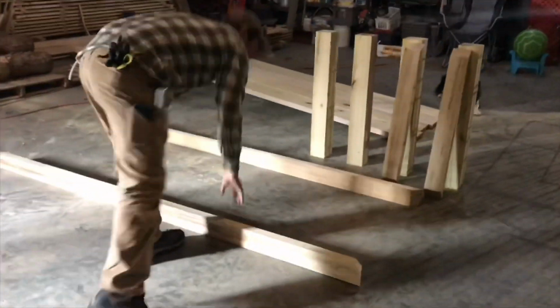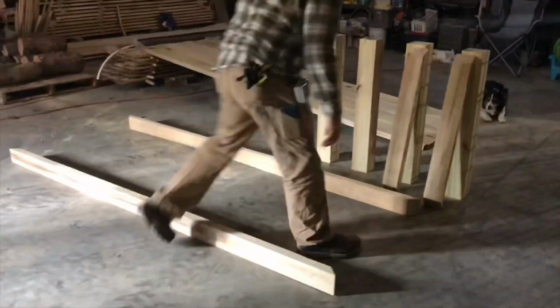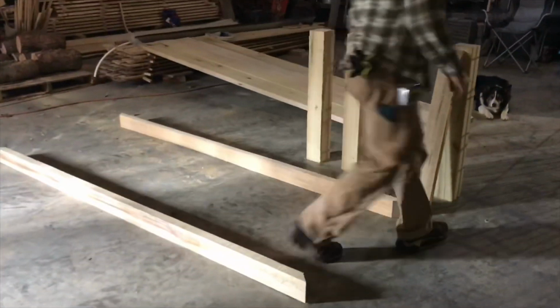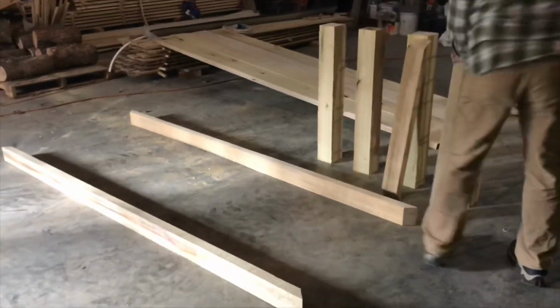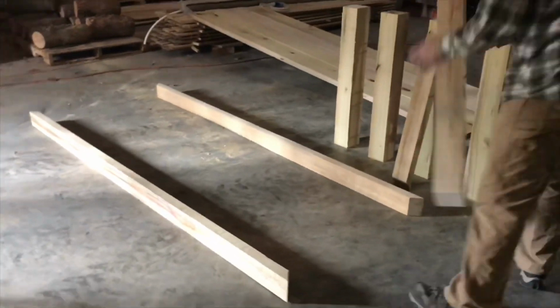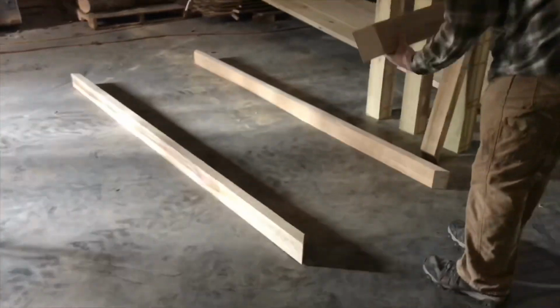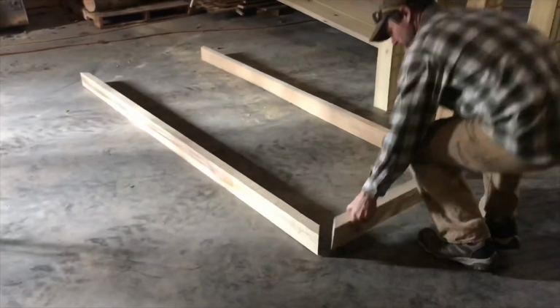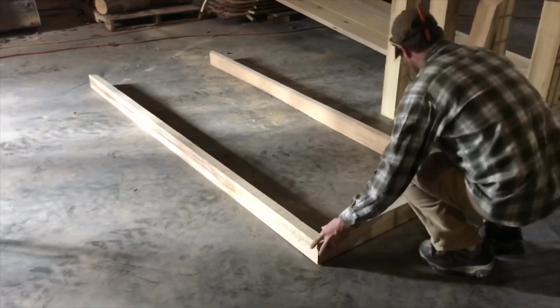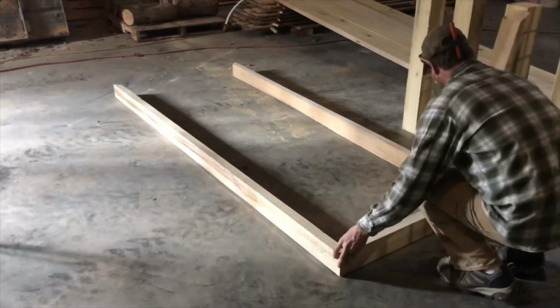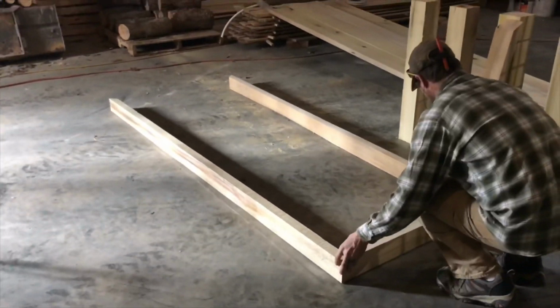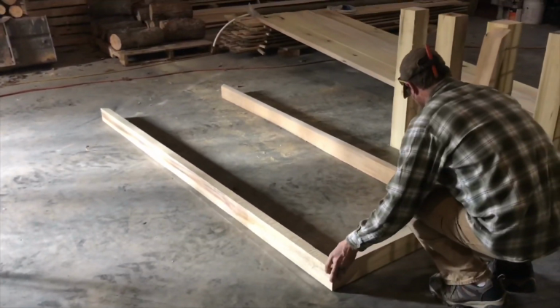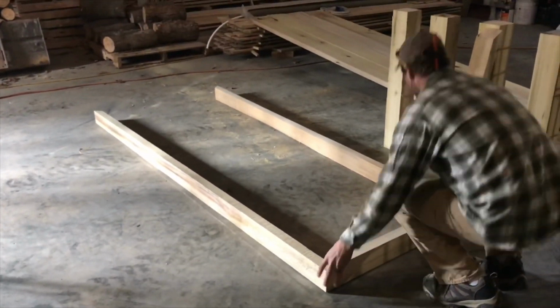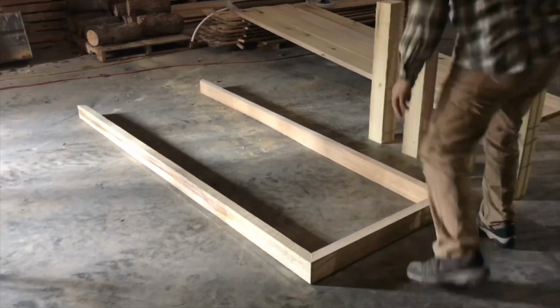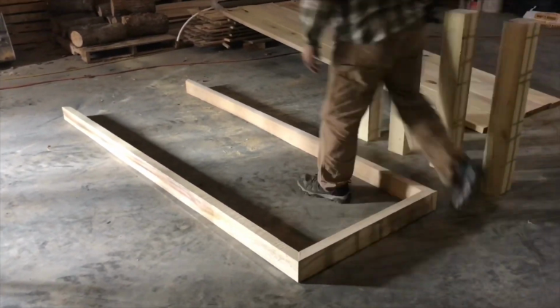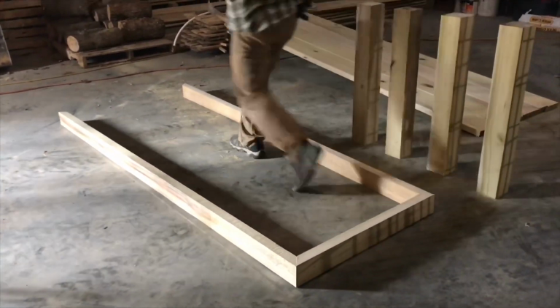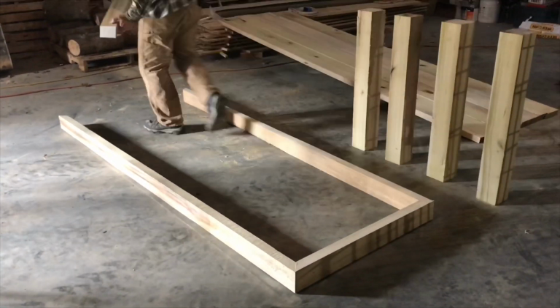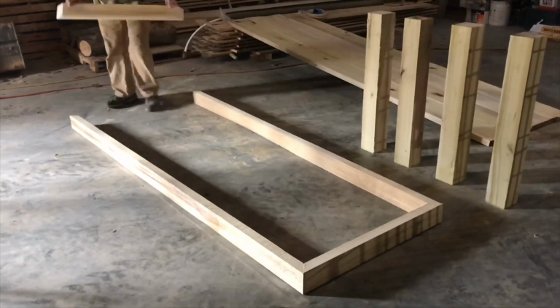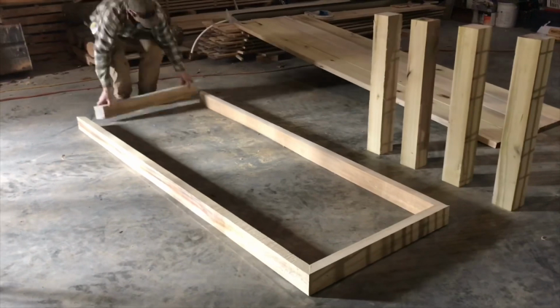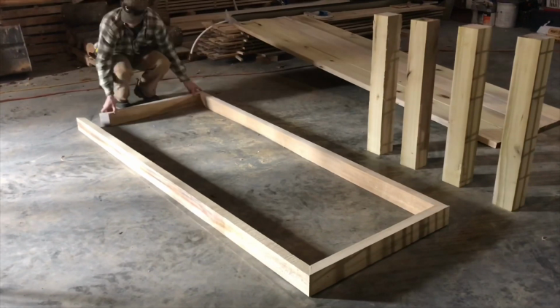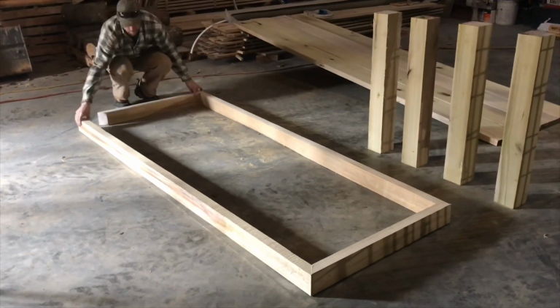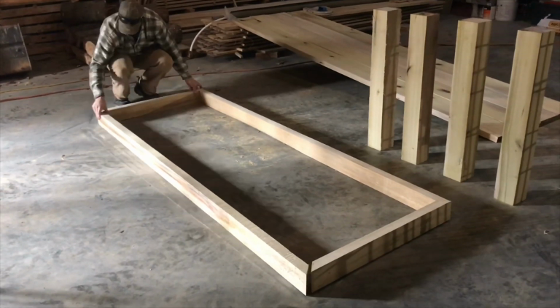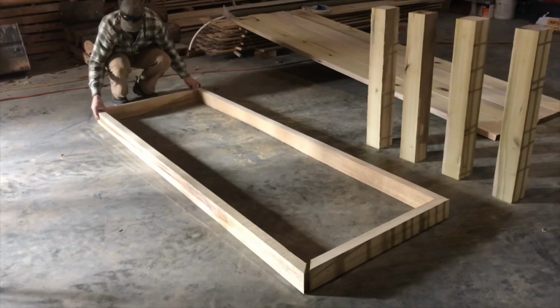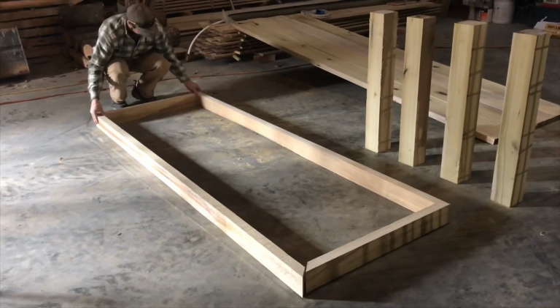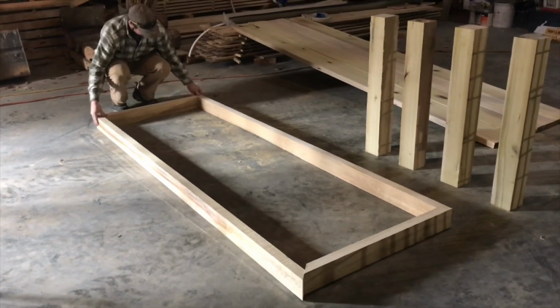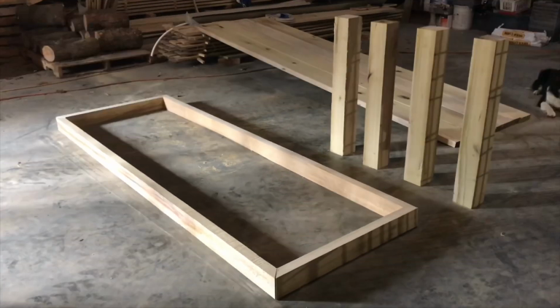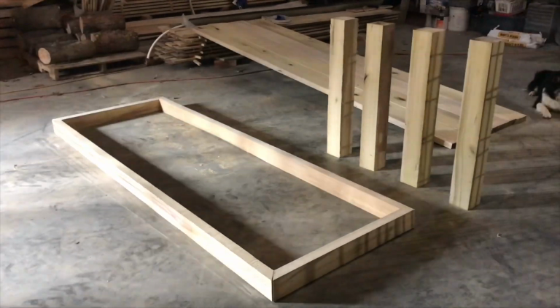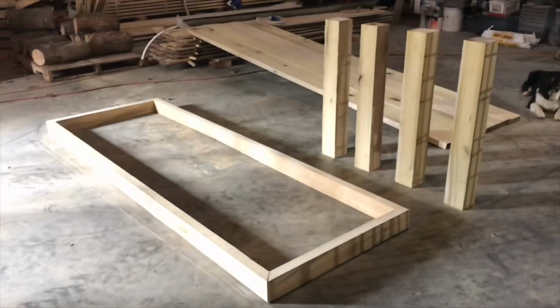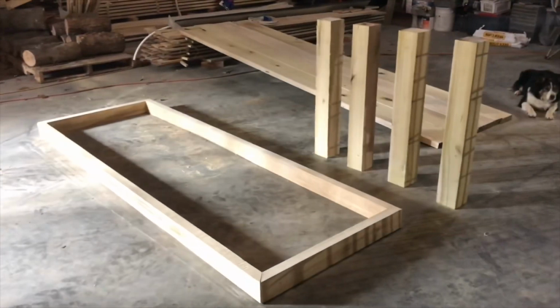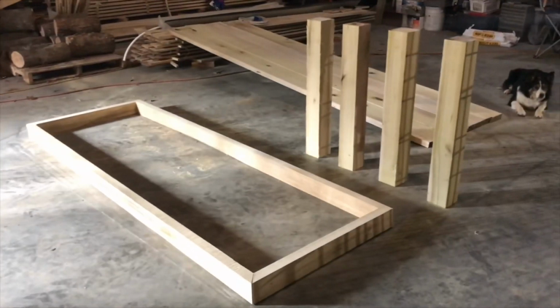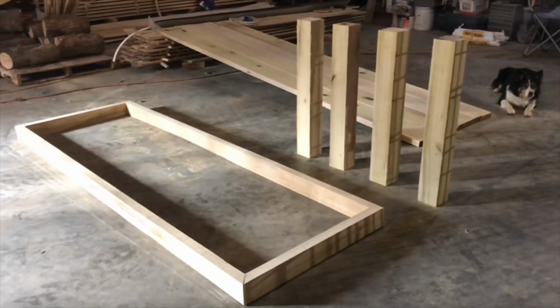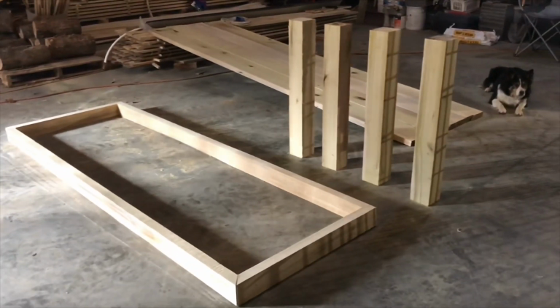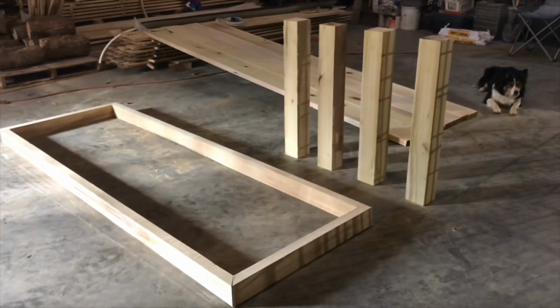We've been out traveling for the winter and now we're back doing projects. Our current project is a new kitchen table.